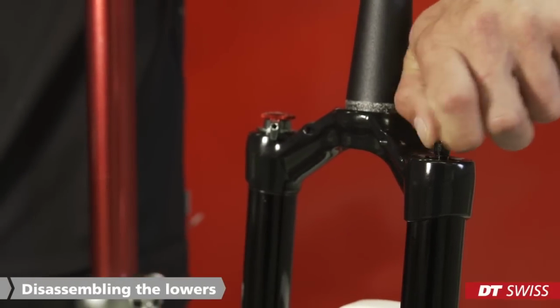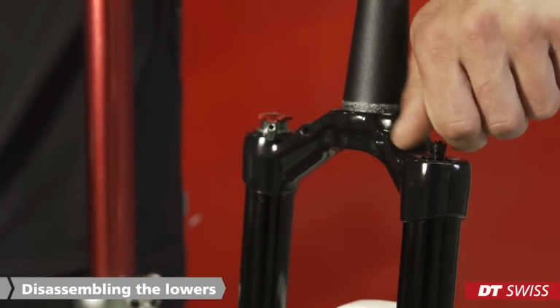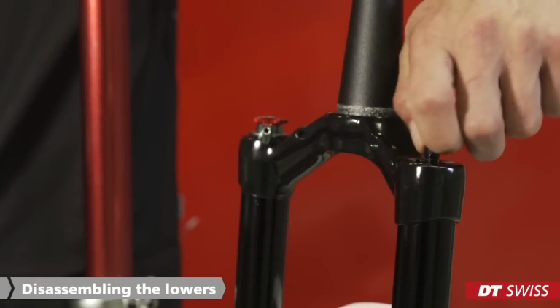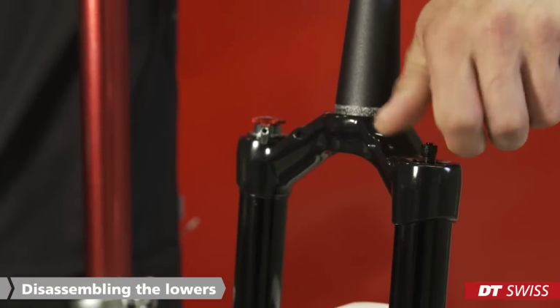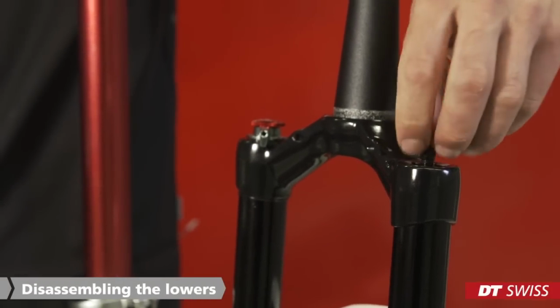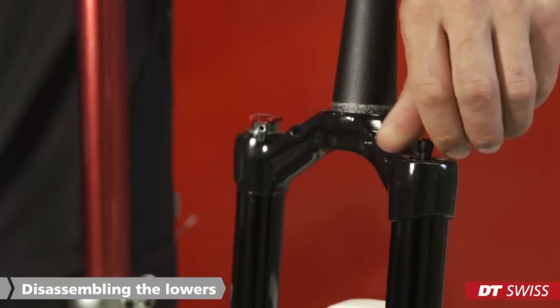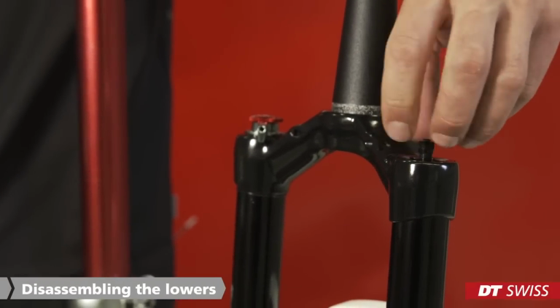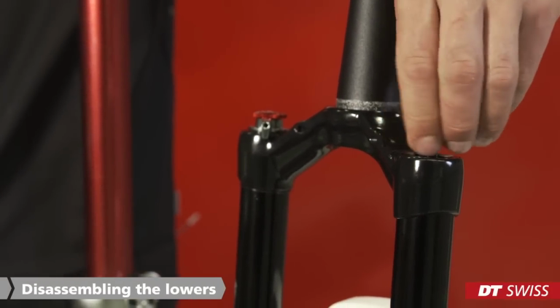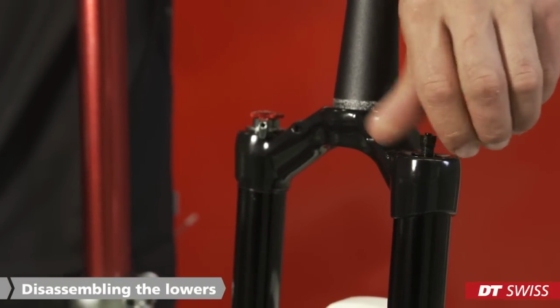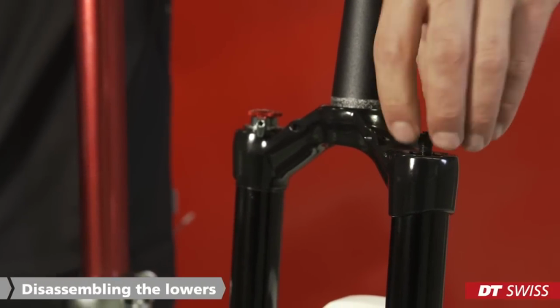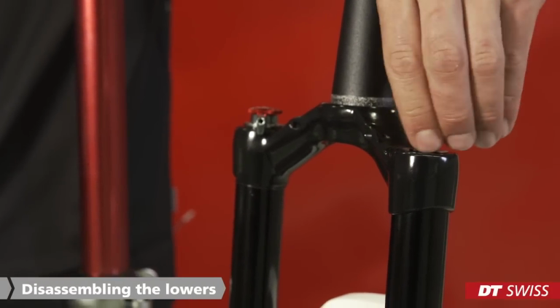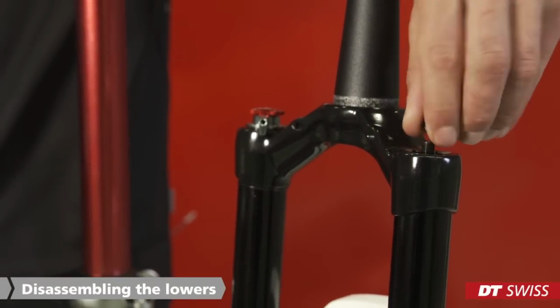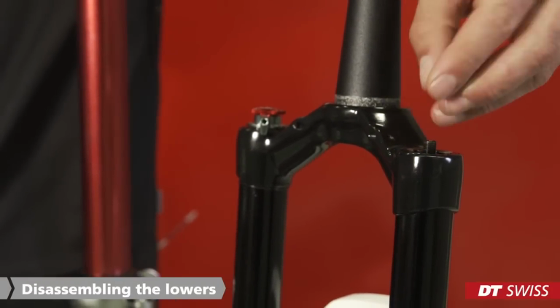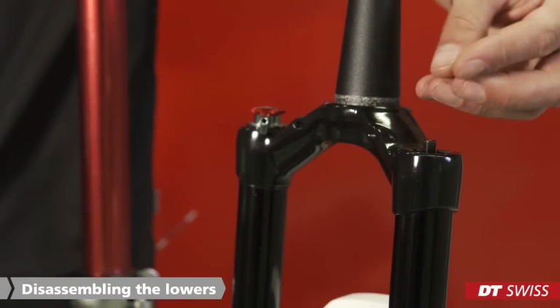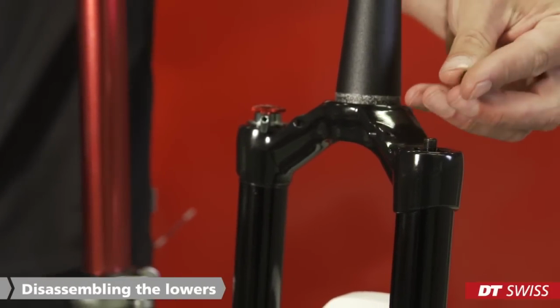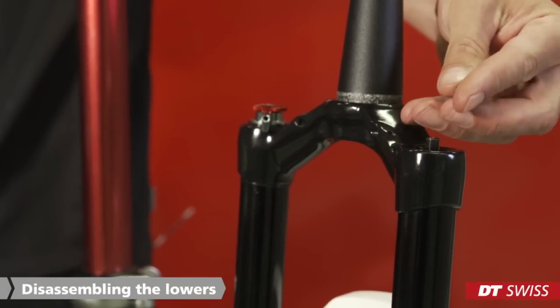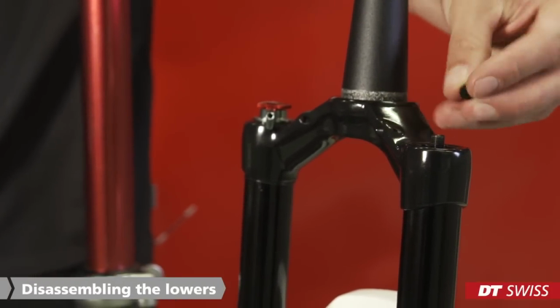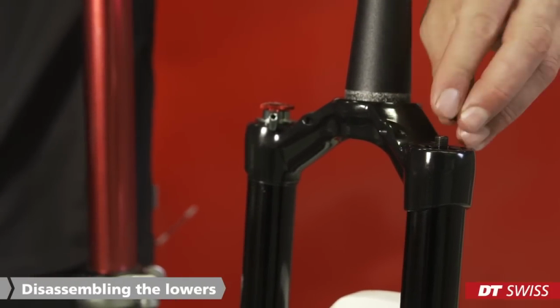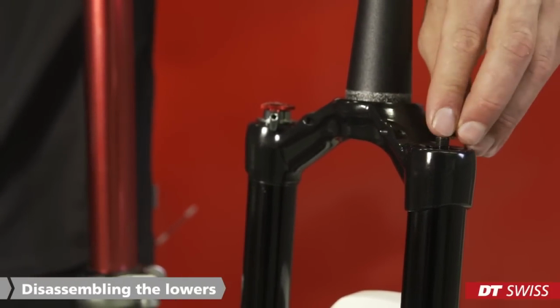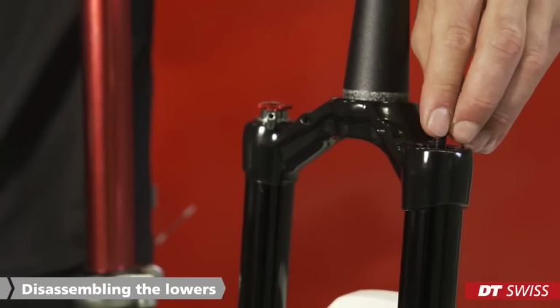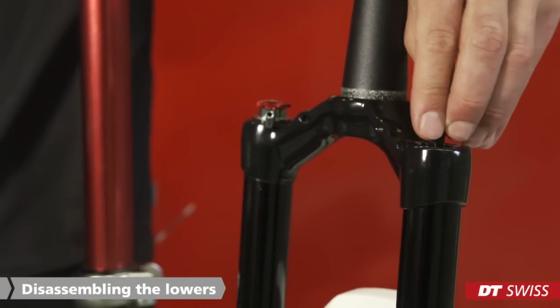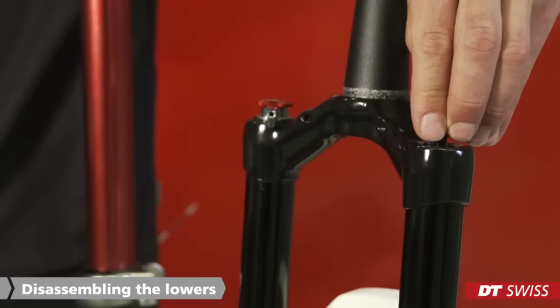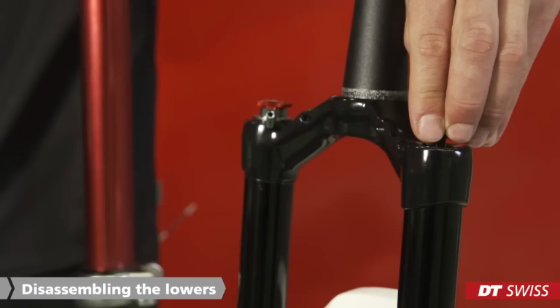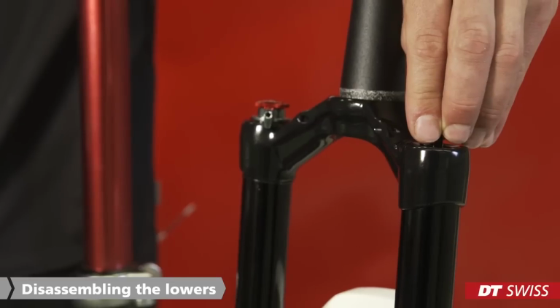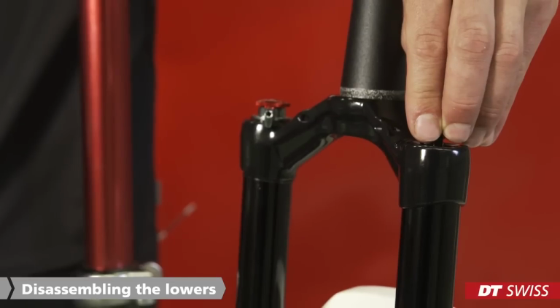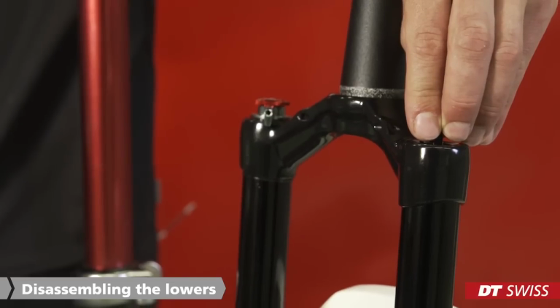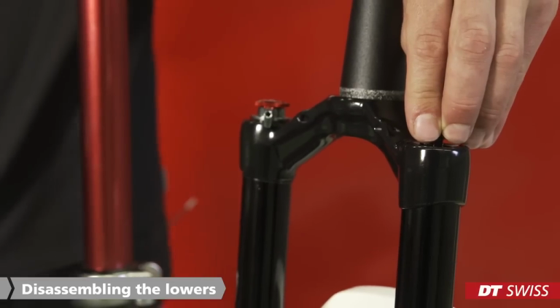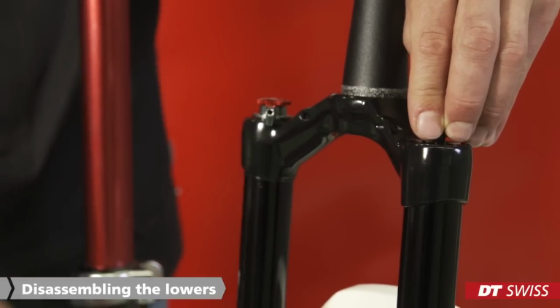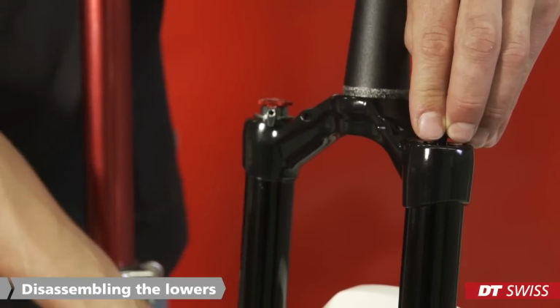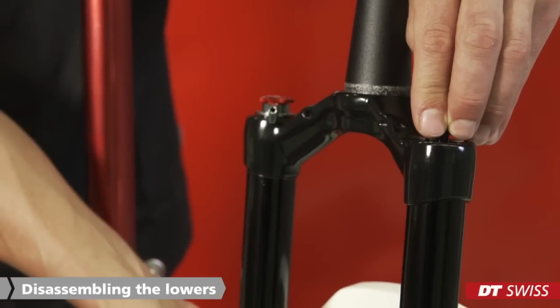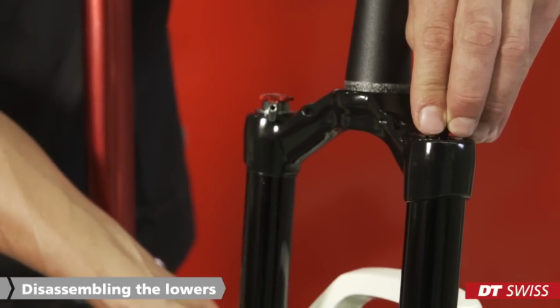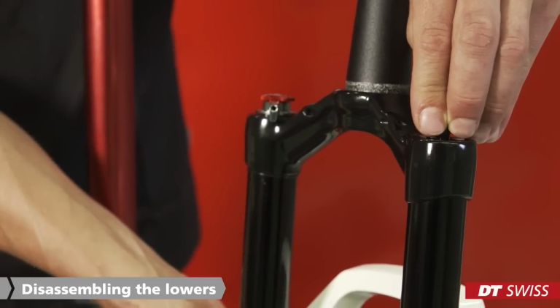Before we can start, we must deflate the air chamber entirely. It is best to use the back side of the valve cap for this.